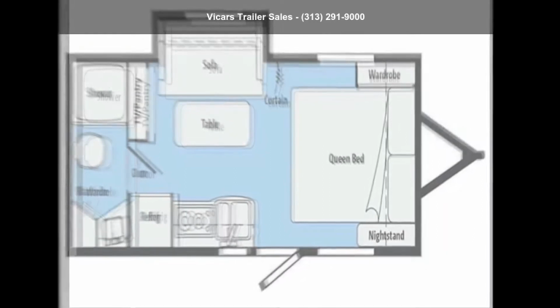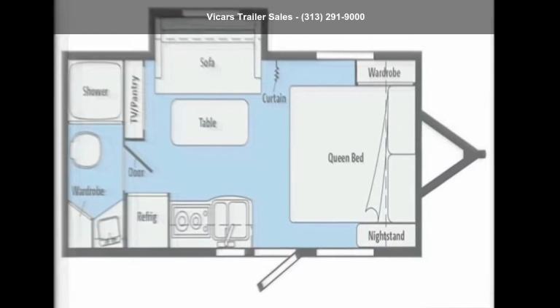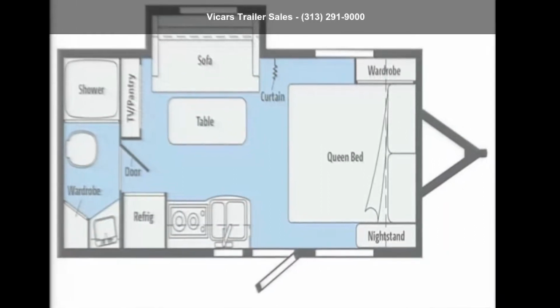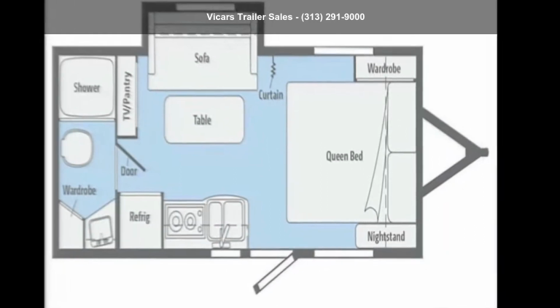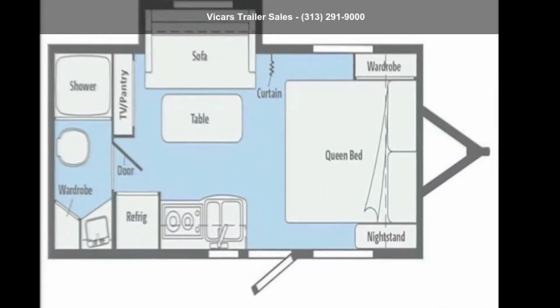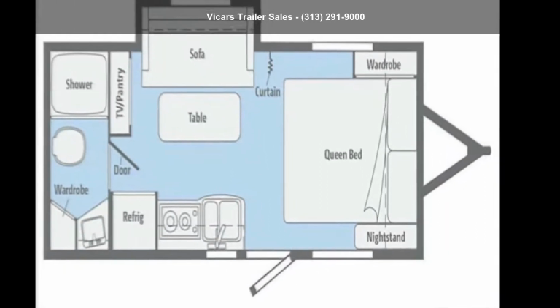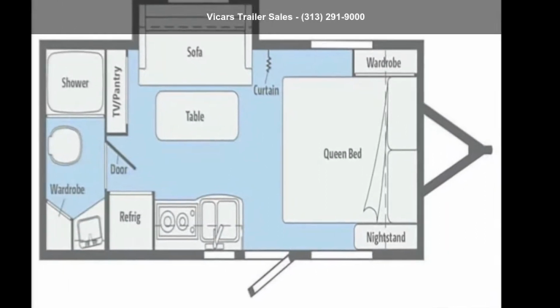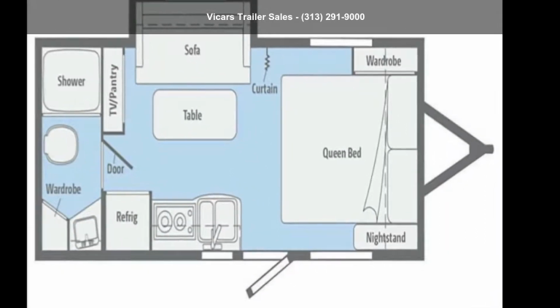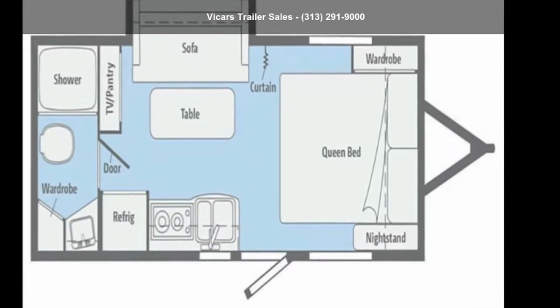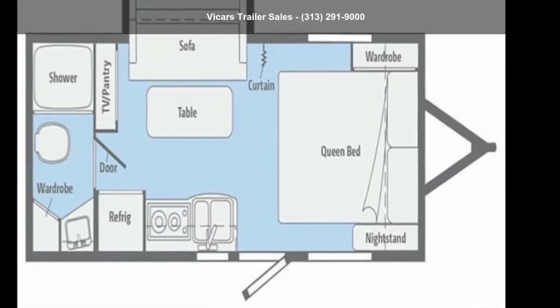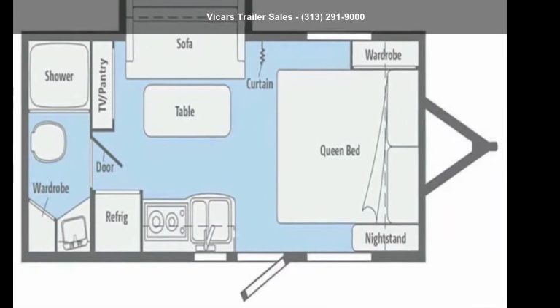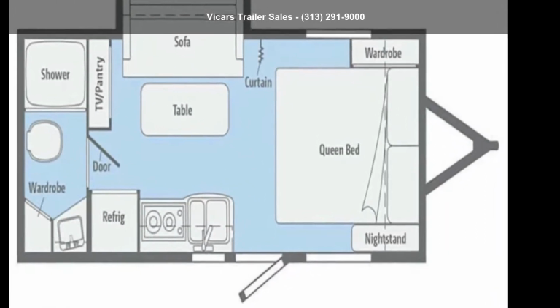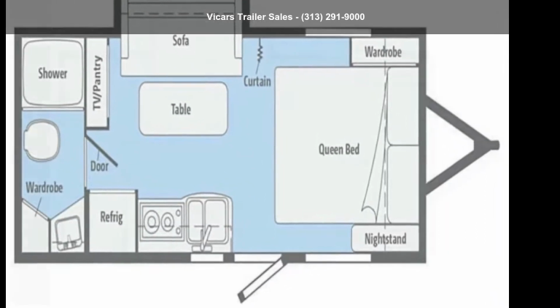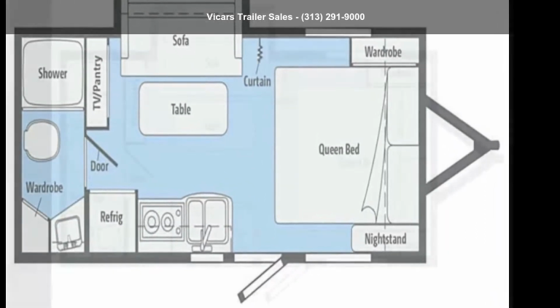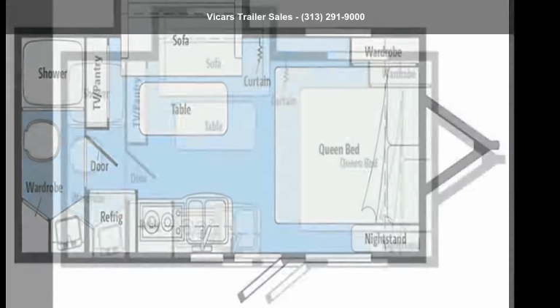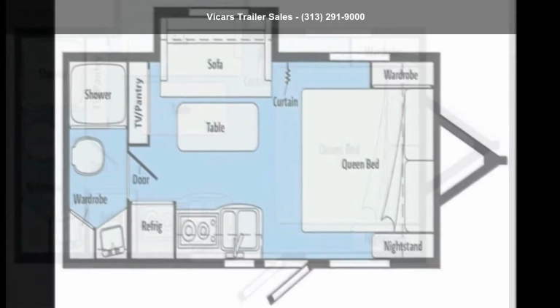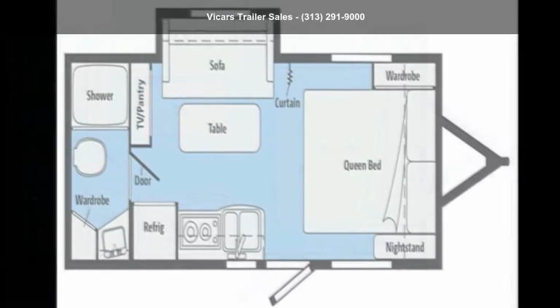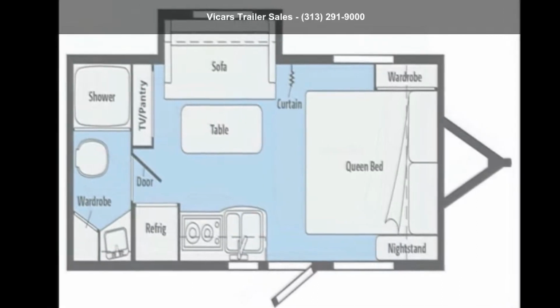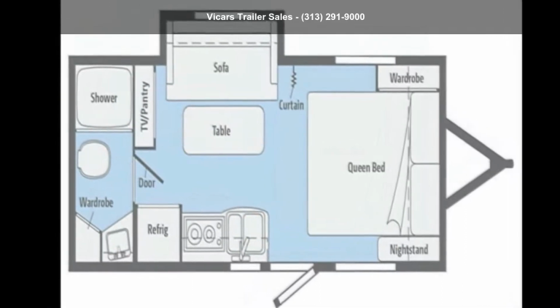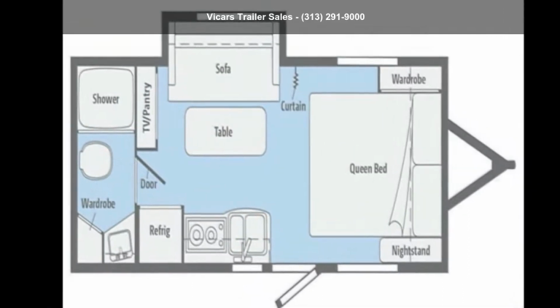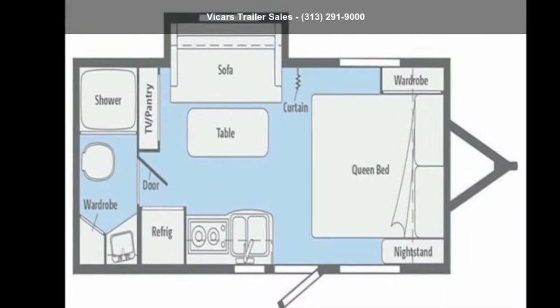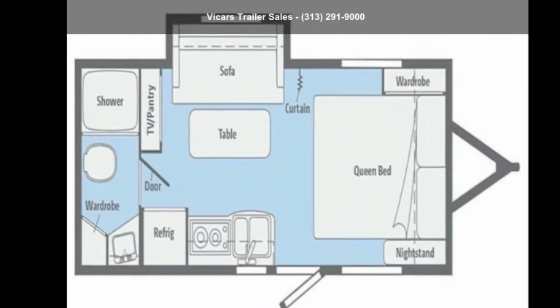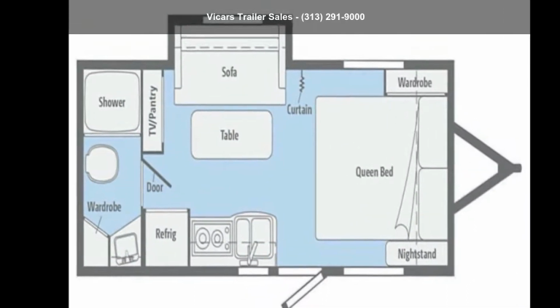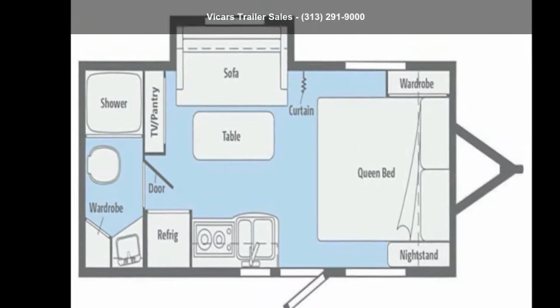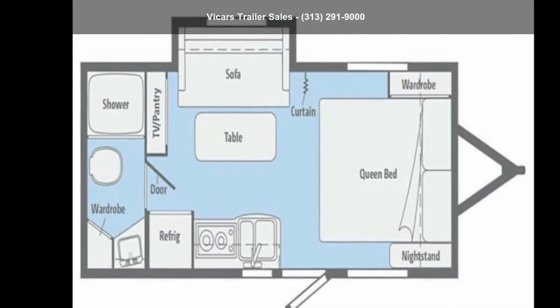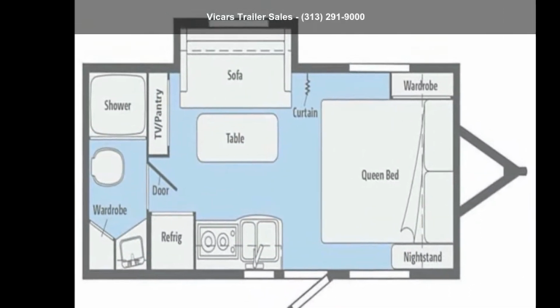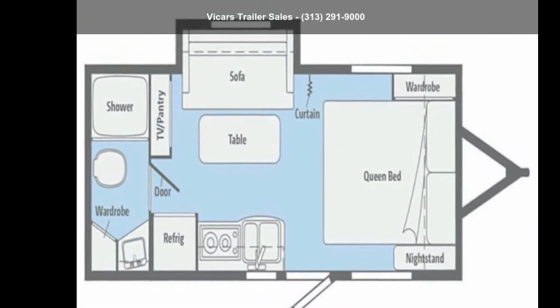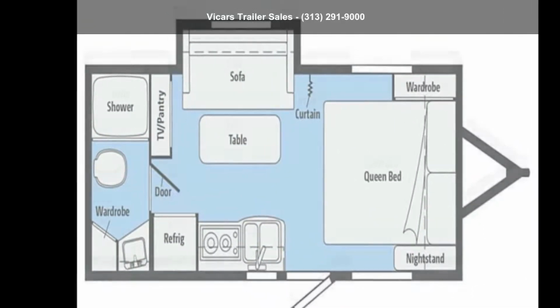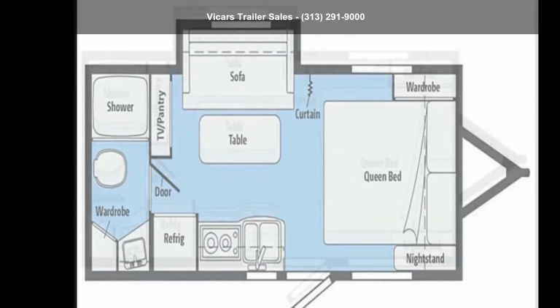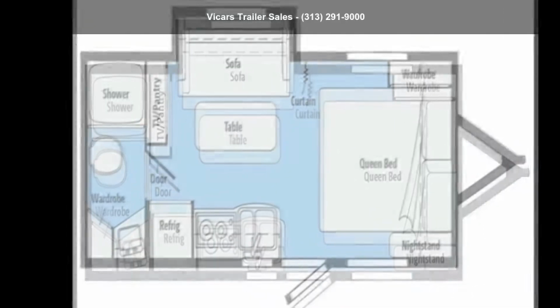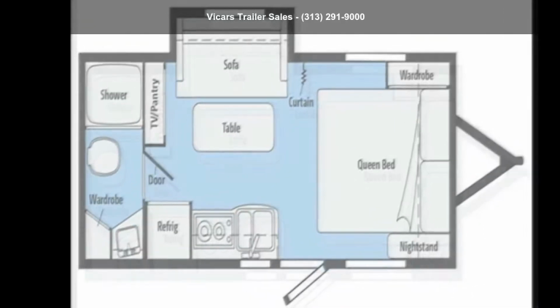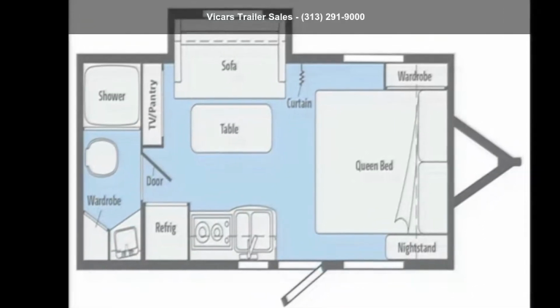An adventure awaits. Let us put you in the right RV for your family. Call now to schedule an appointment at our dealership.